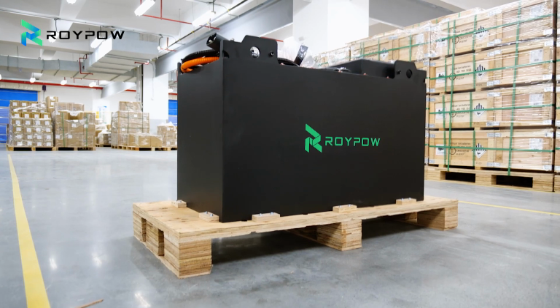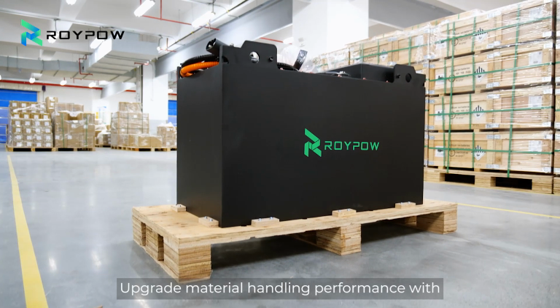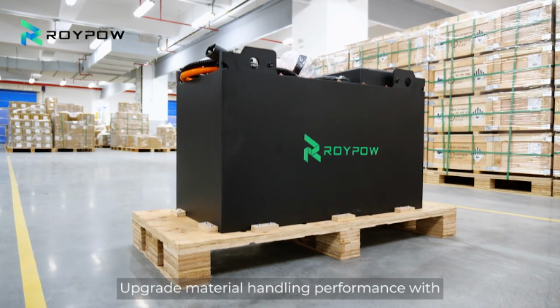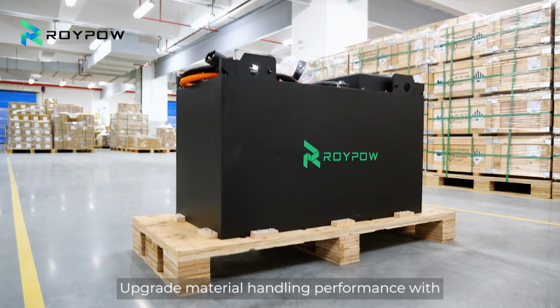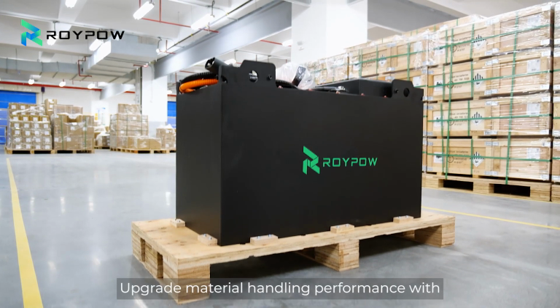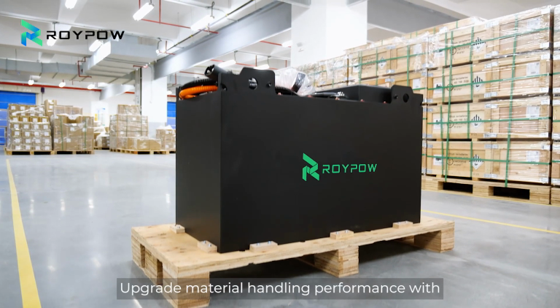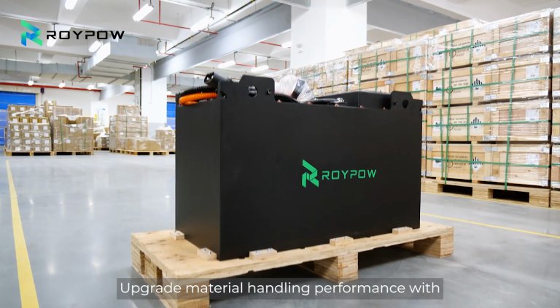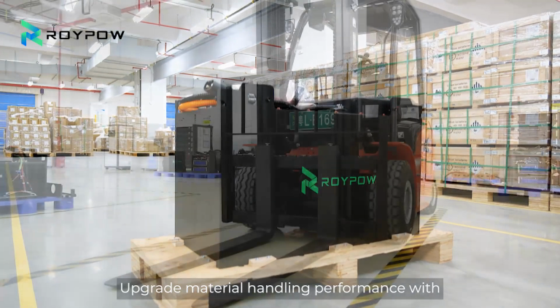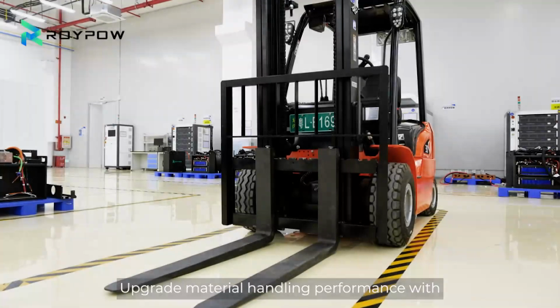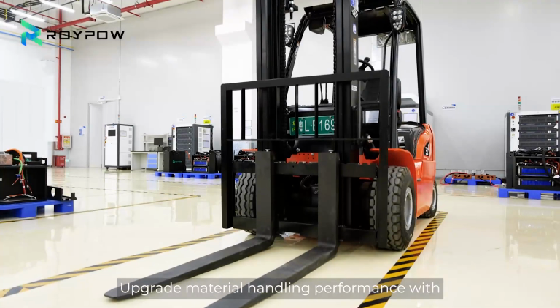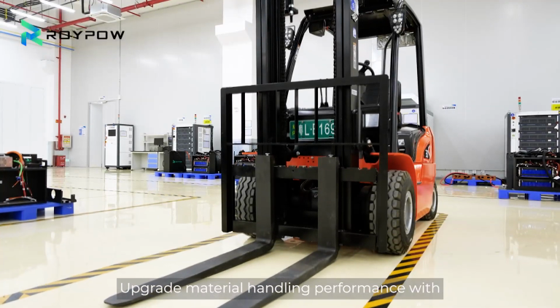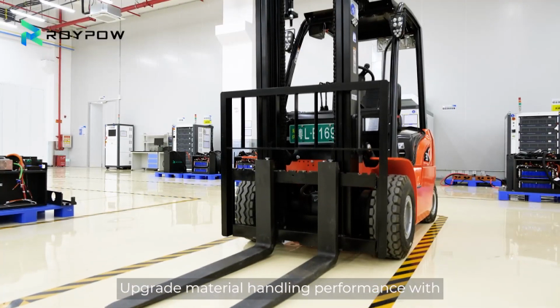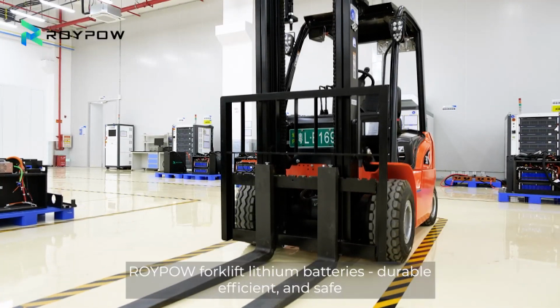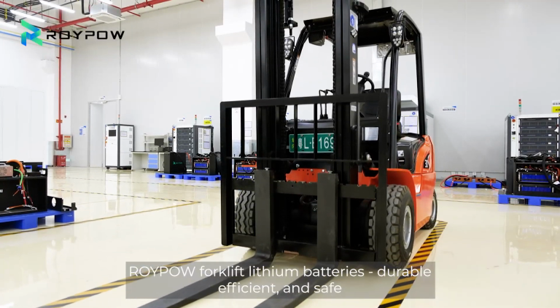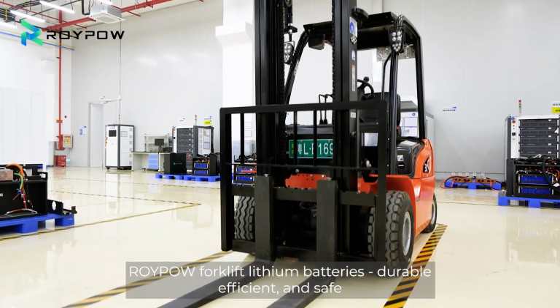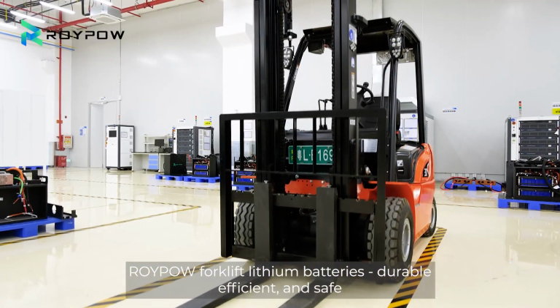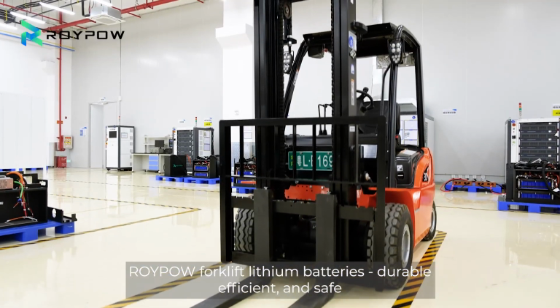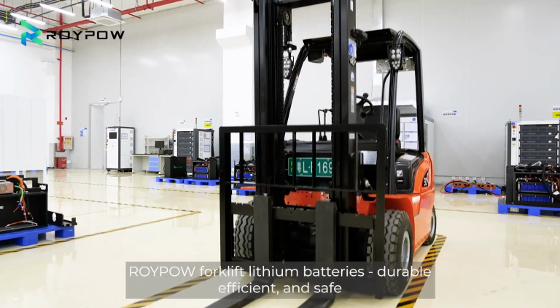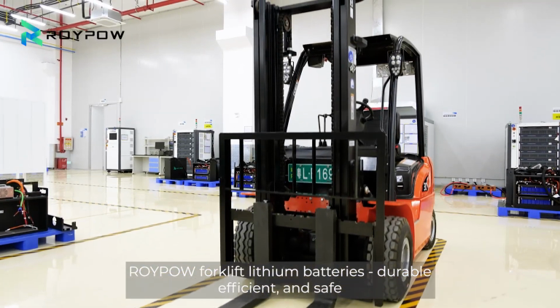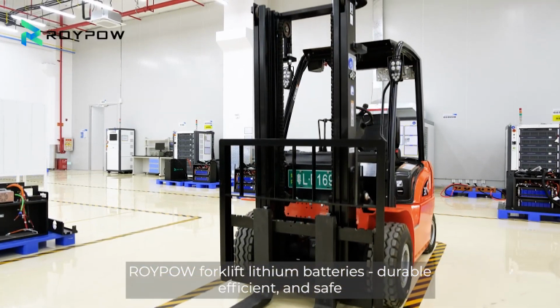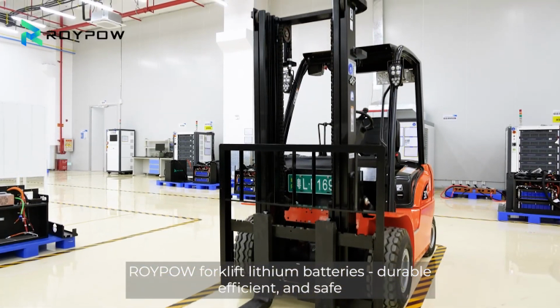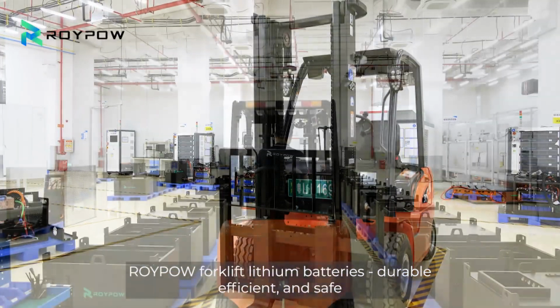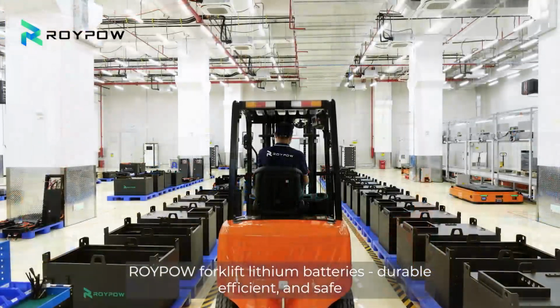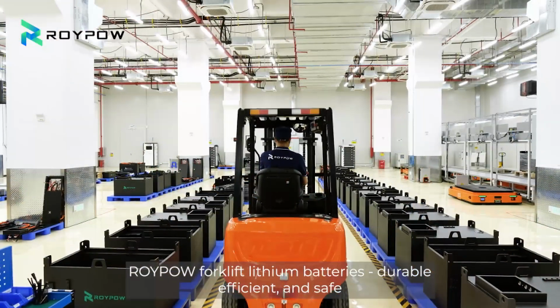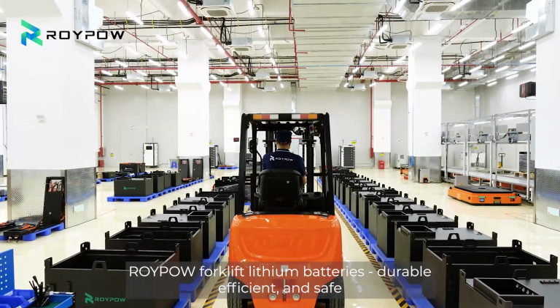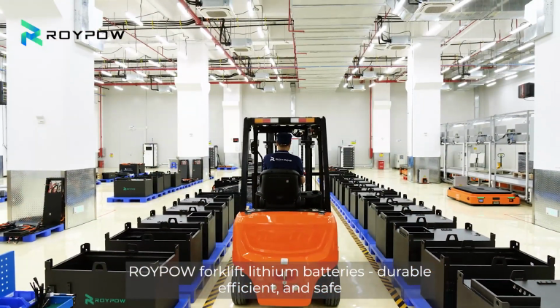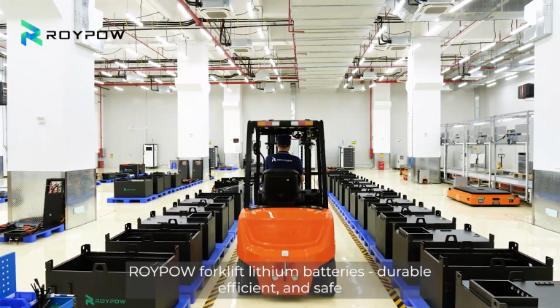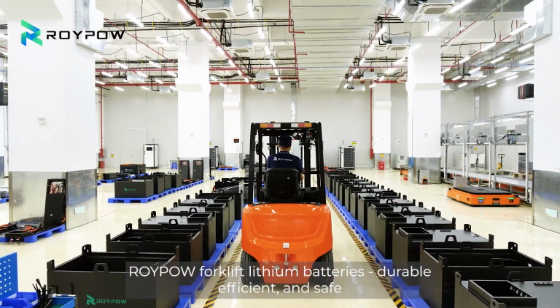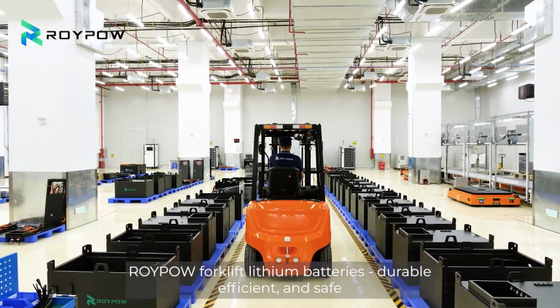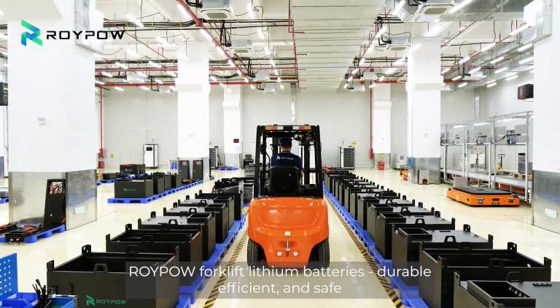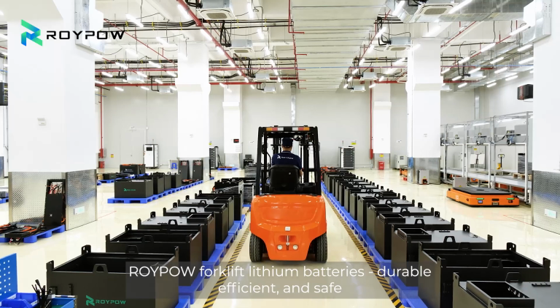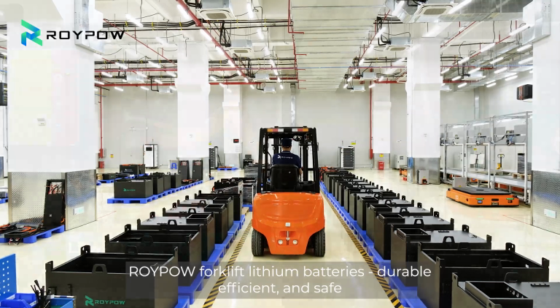Upgrade material handling performance with ROIPO forklift lithium batteries. Durable, efficient, and safe.